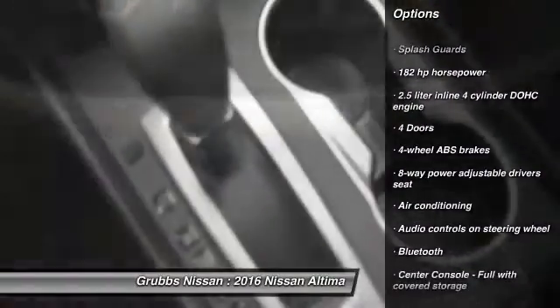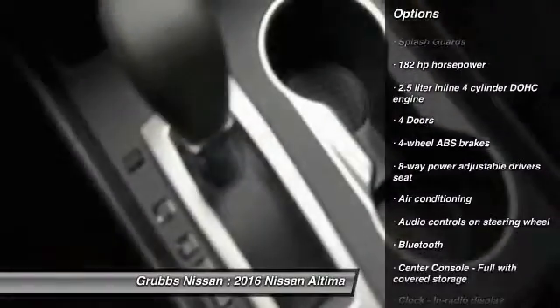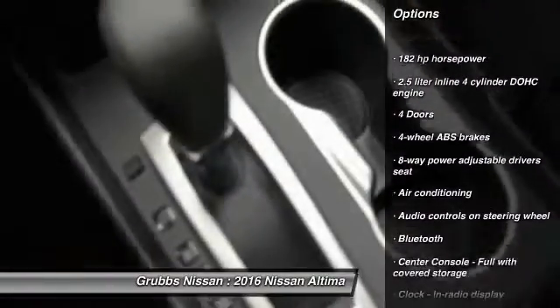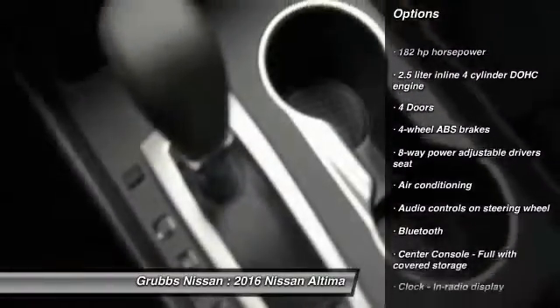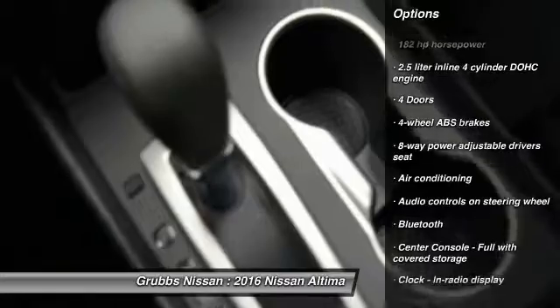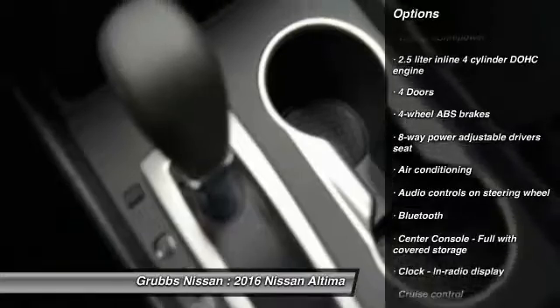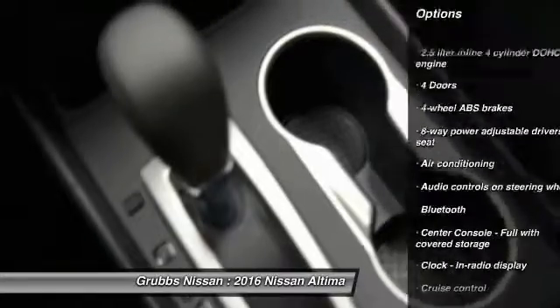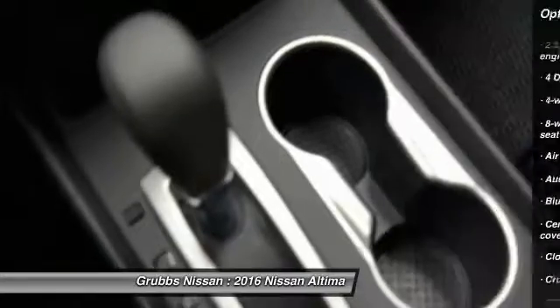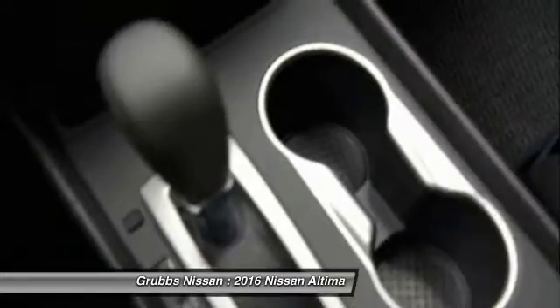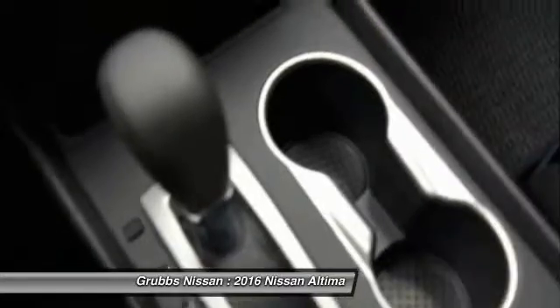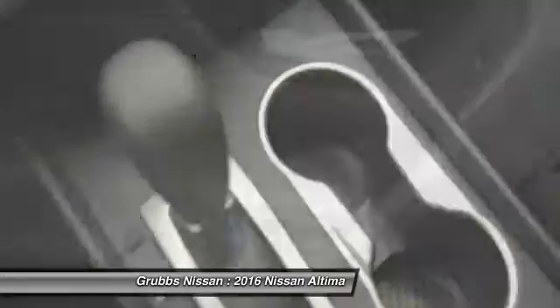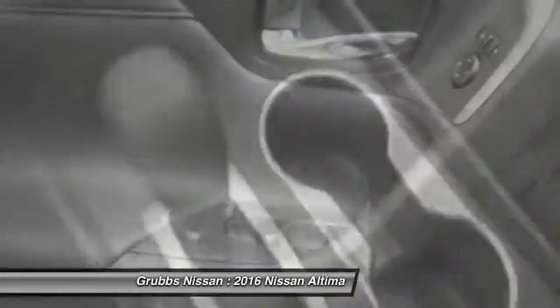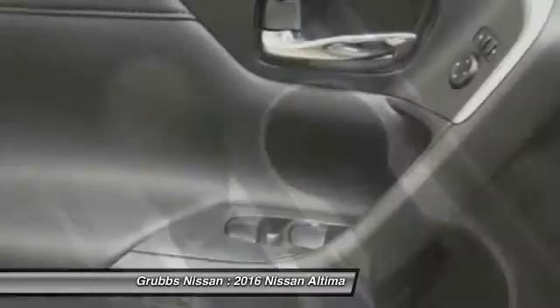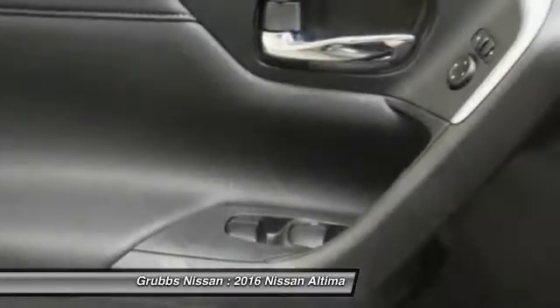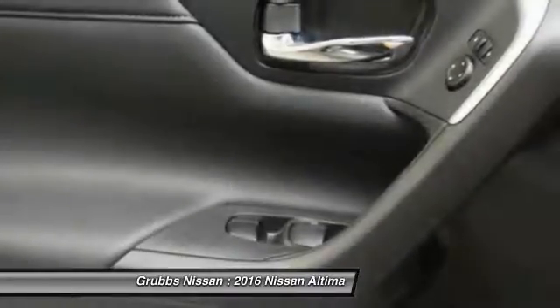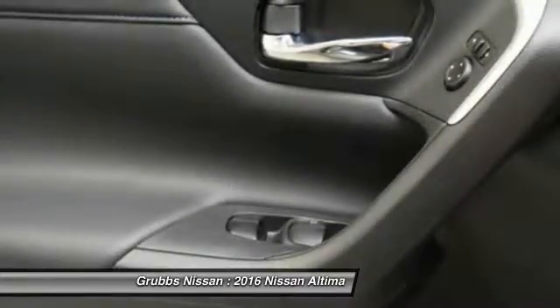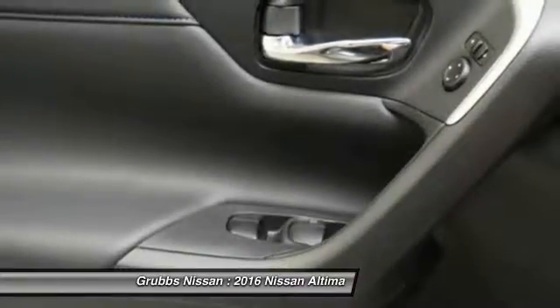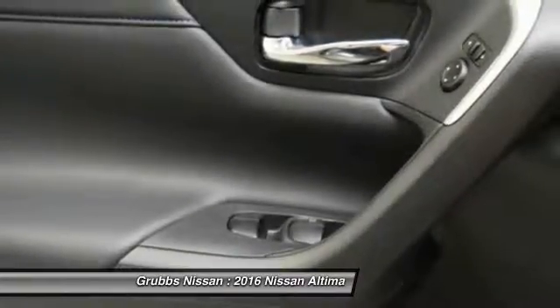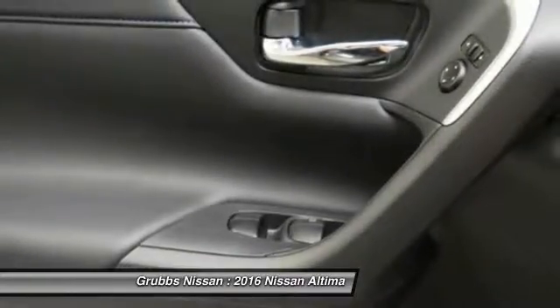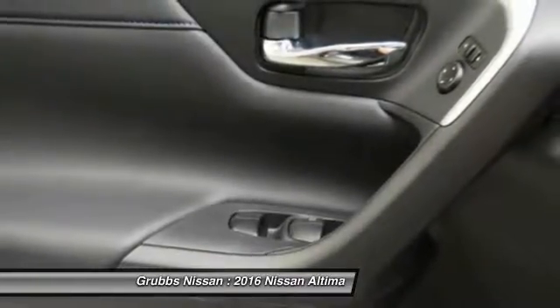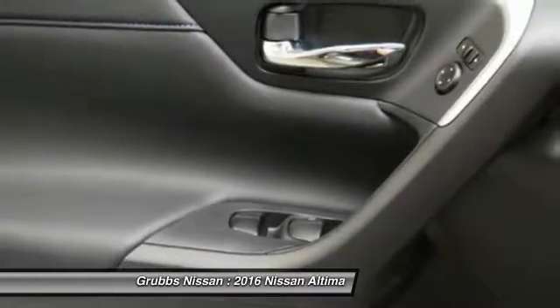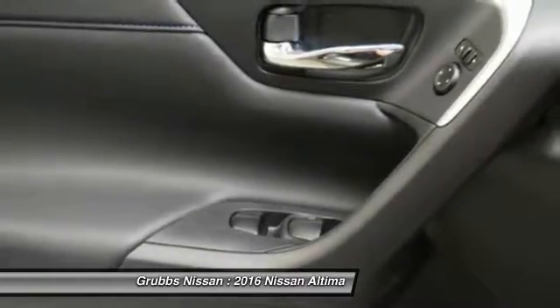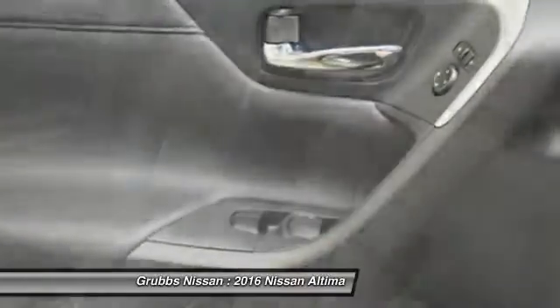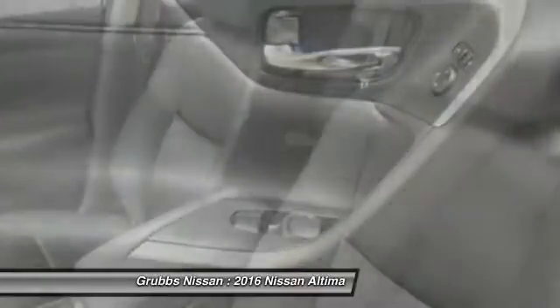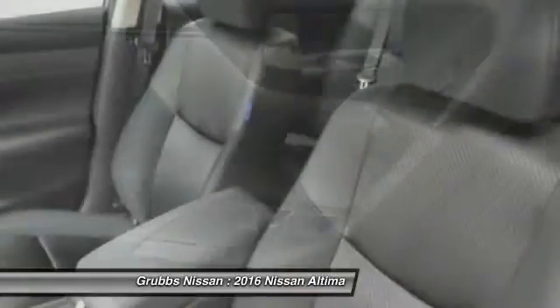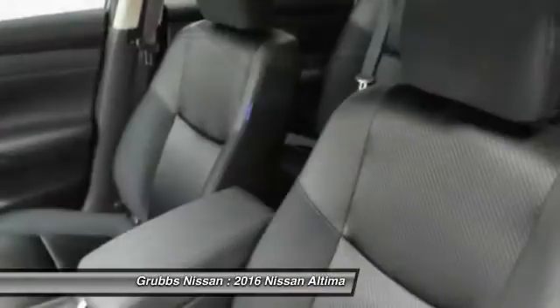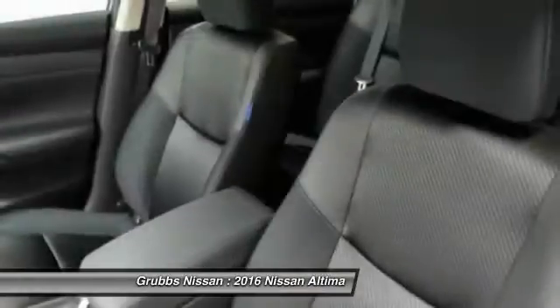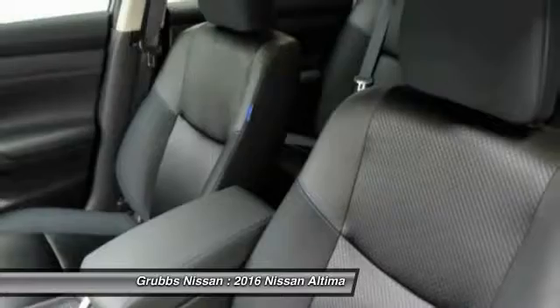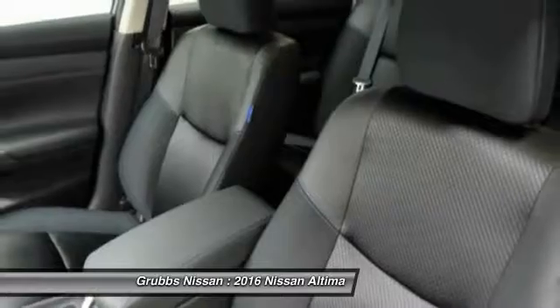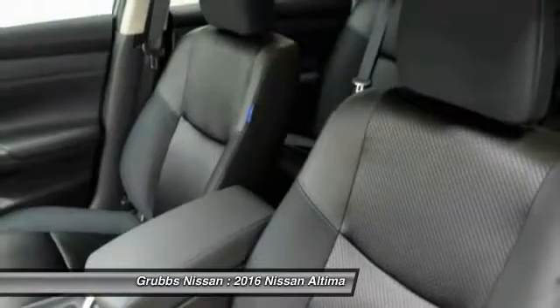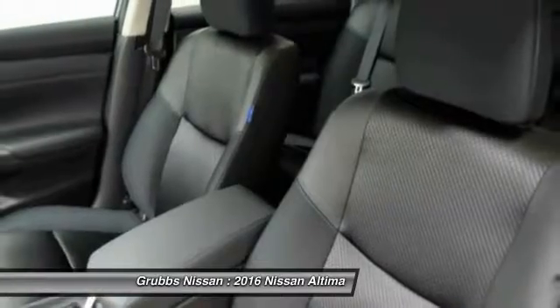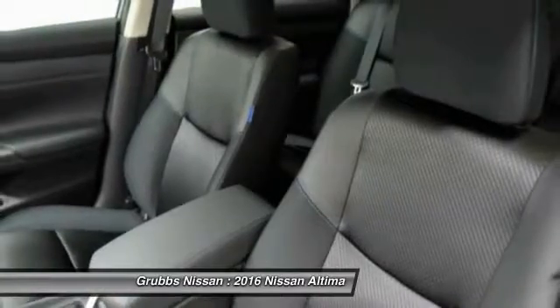Air conditioning, cruise control, power windows, passenger airbag, fog lamps, remote power door locks.